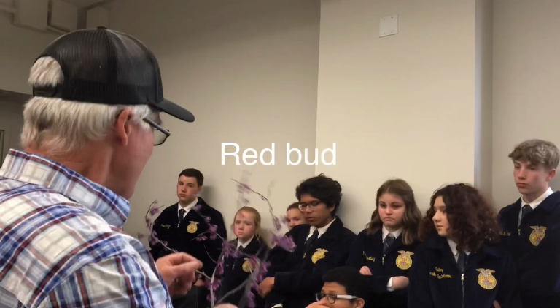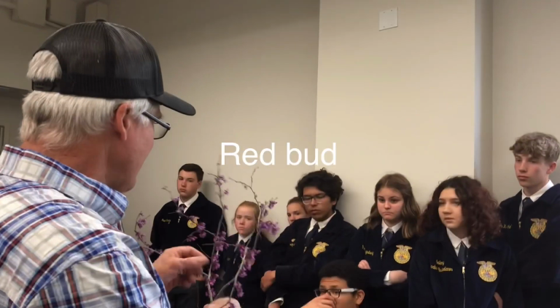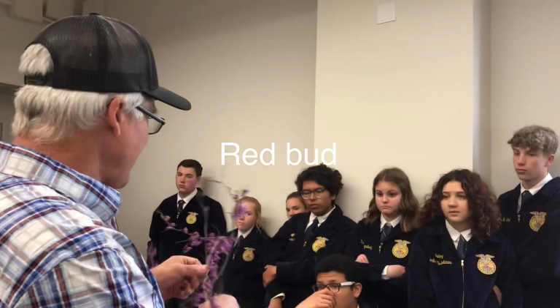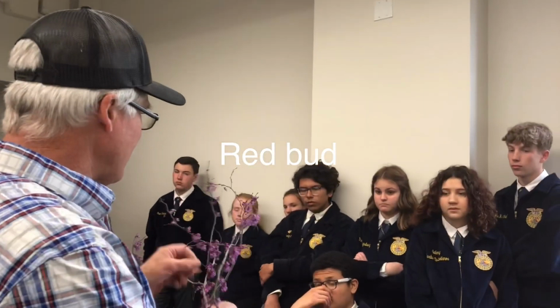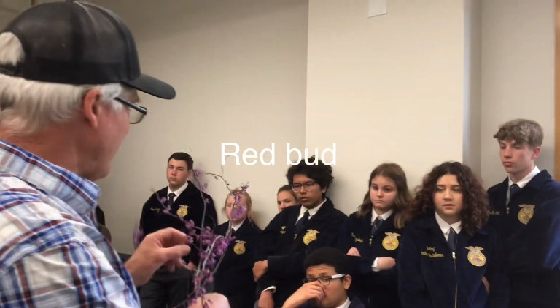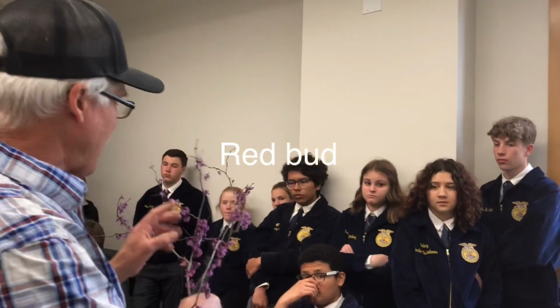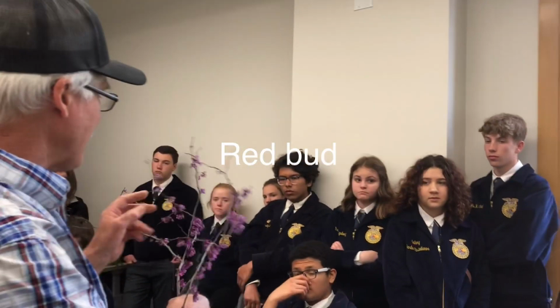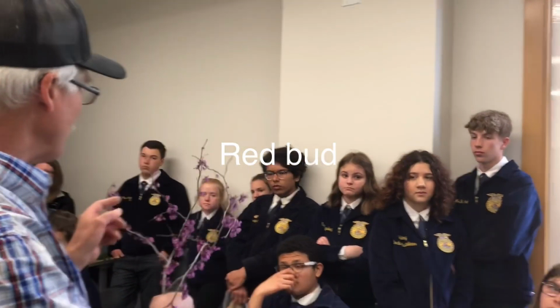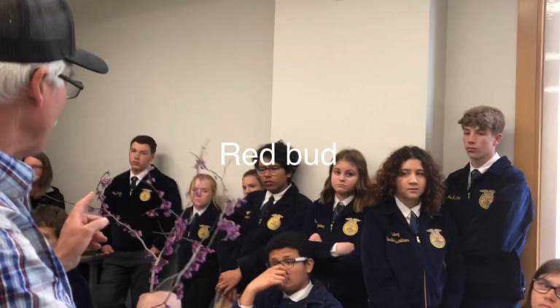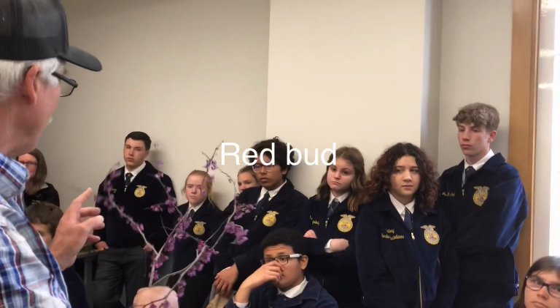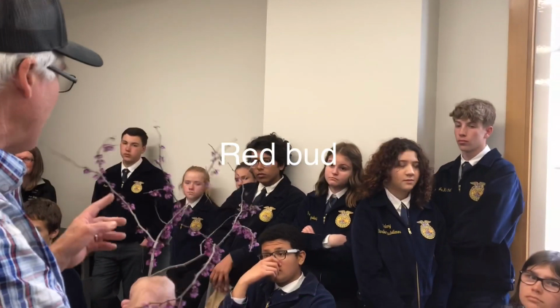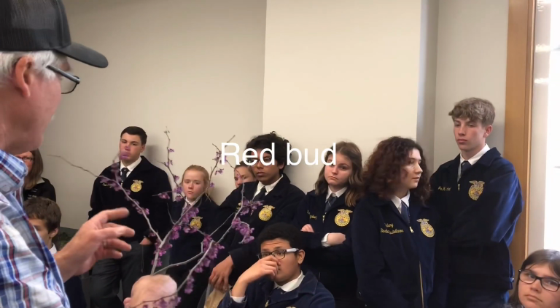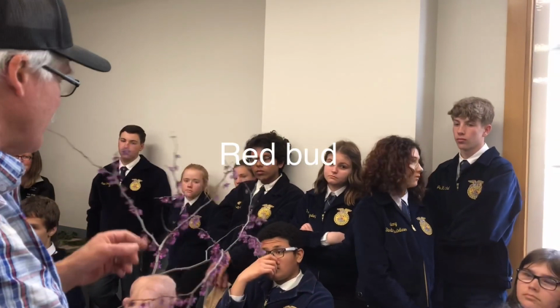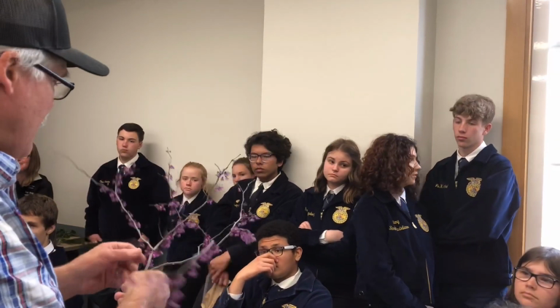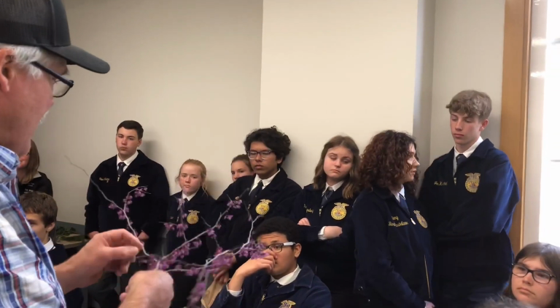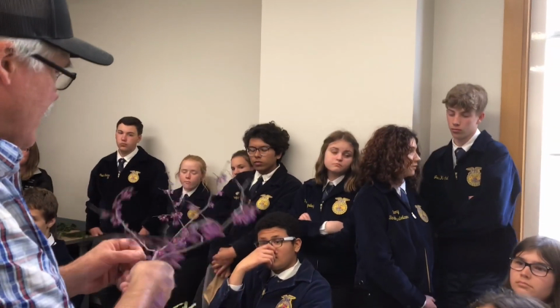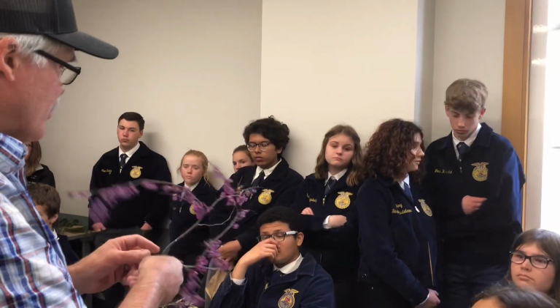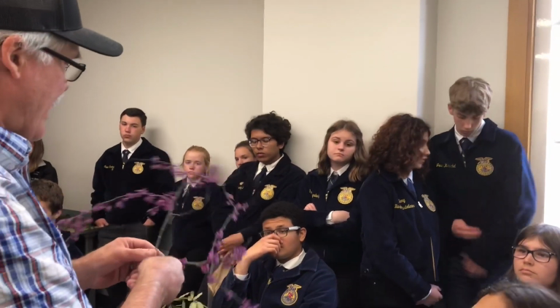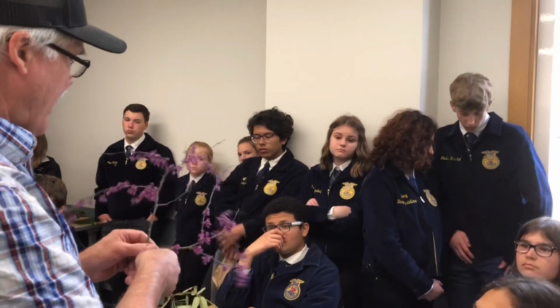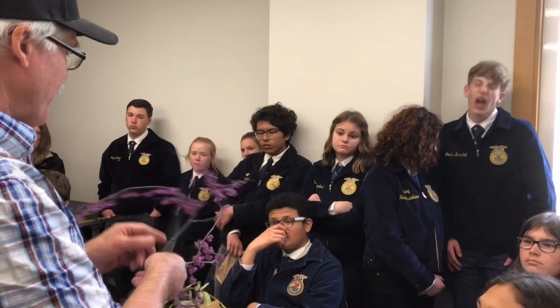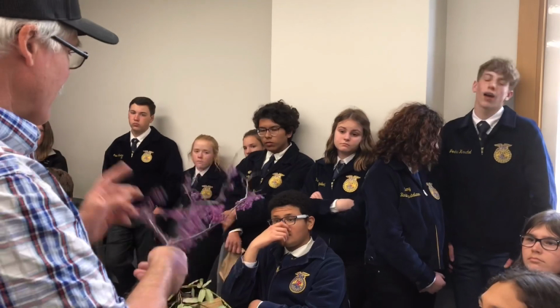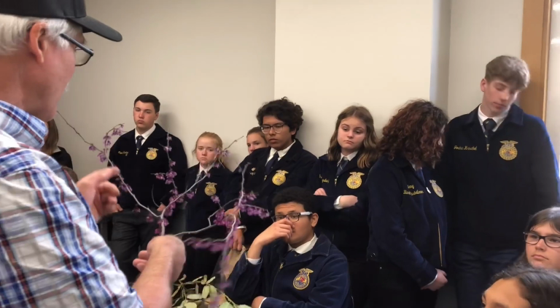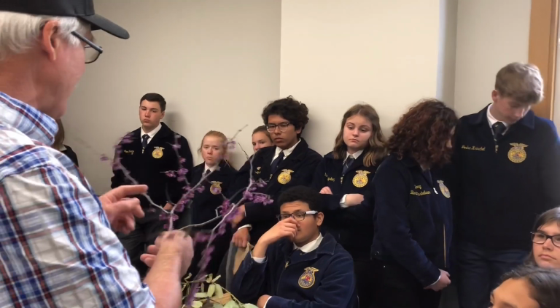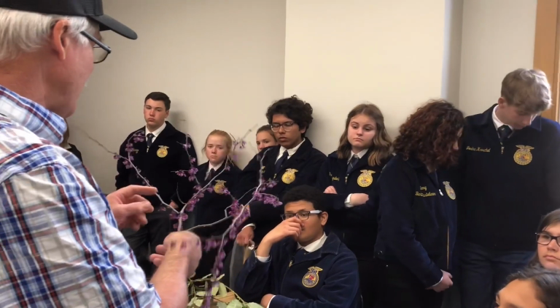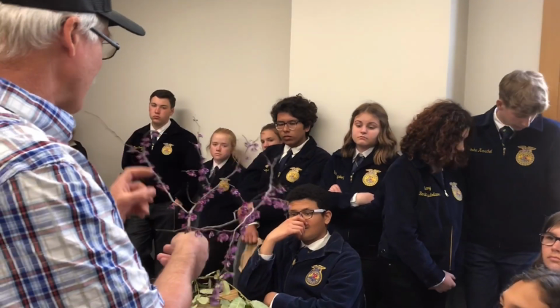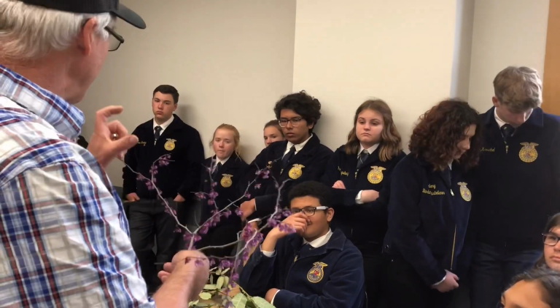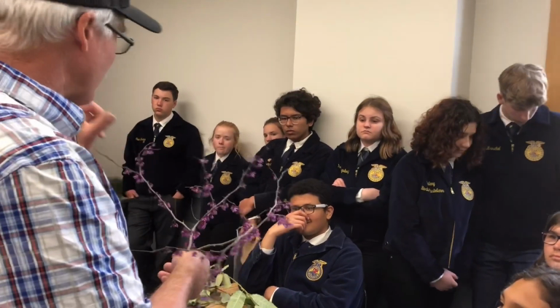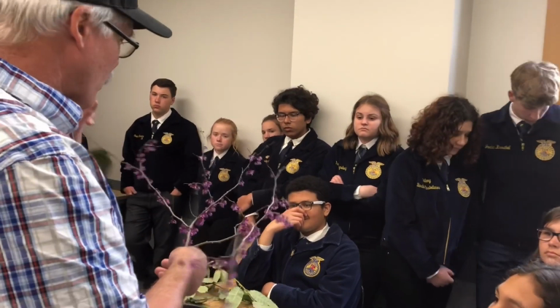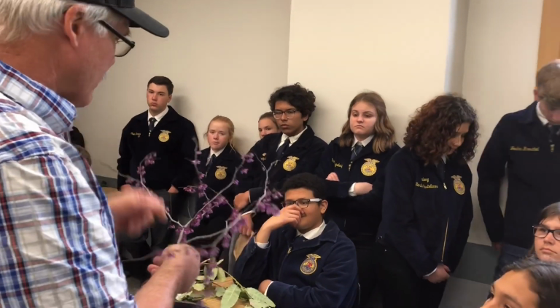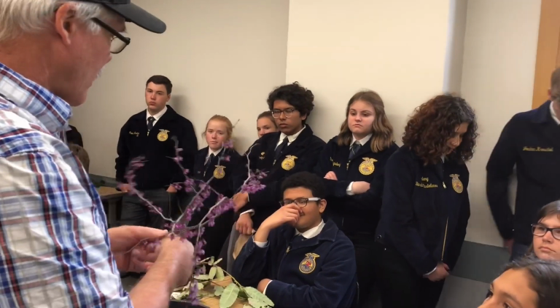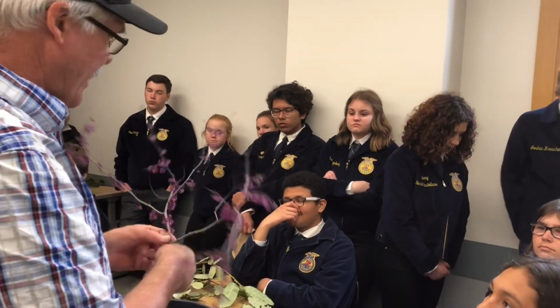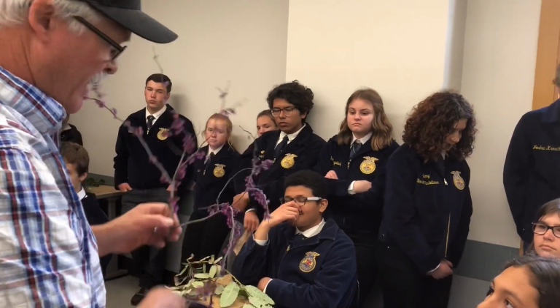This one has really cool blossoms. This is redbud. No leaves yet. The leaves are round on redbud.